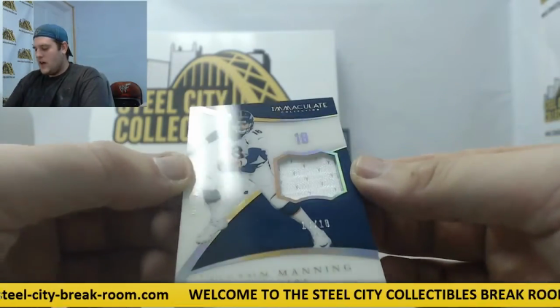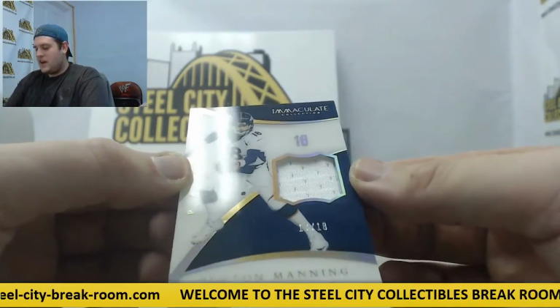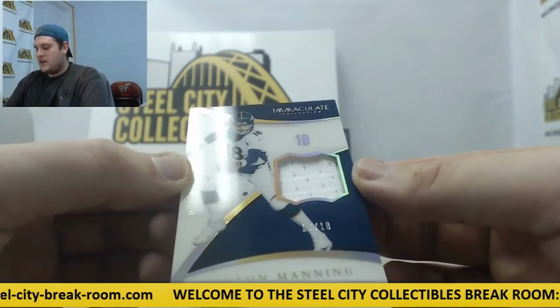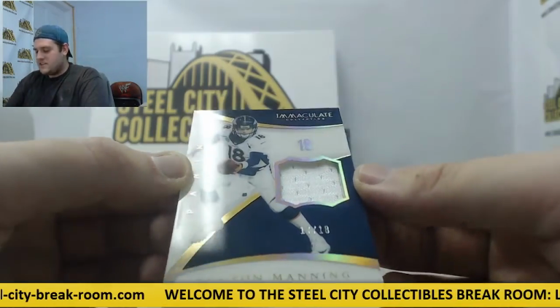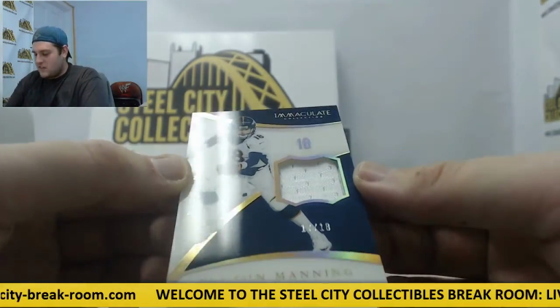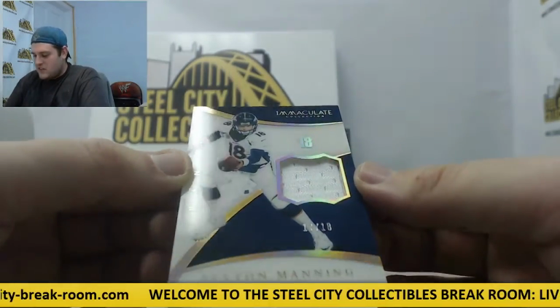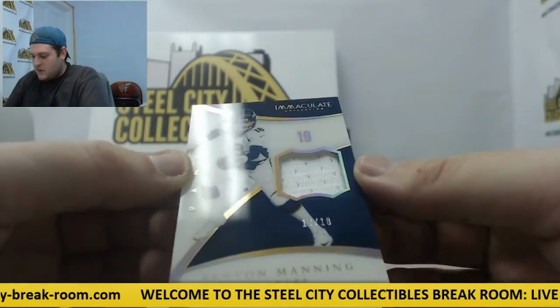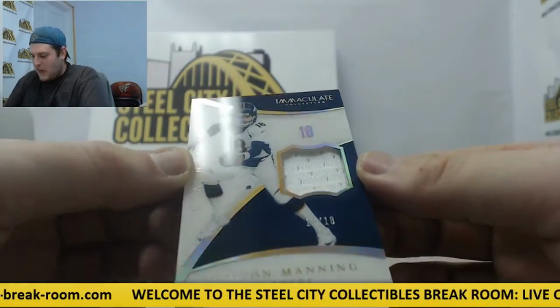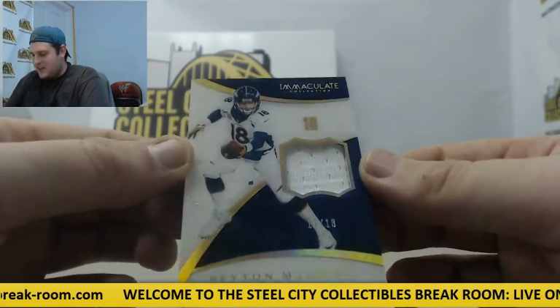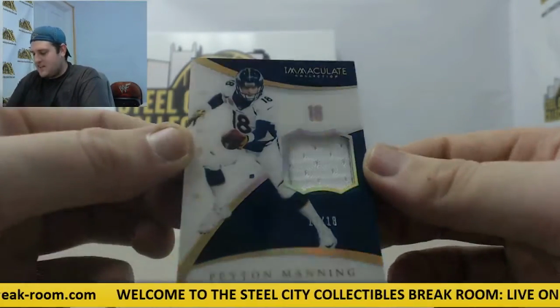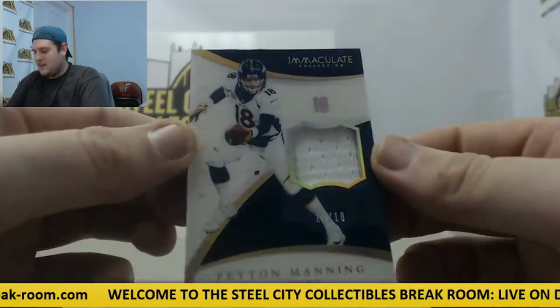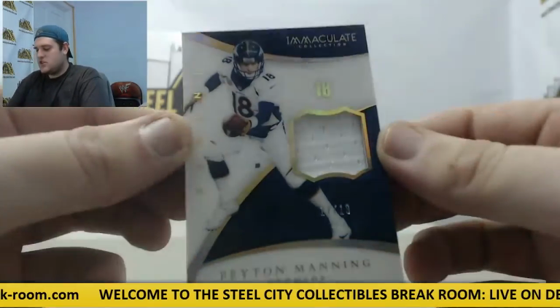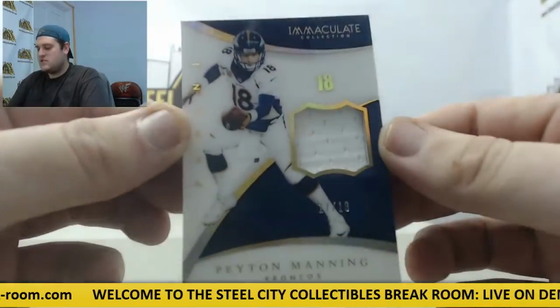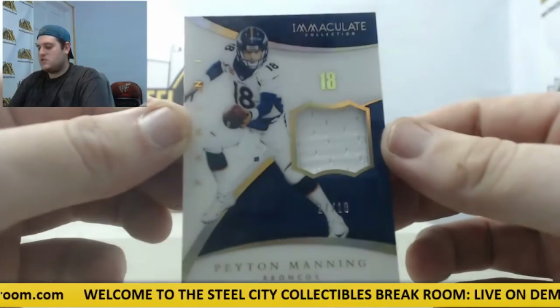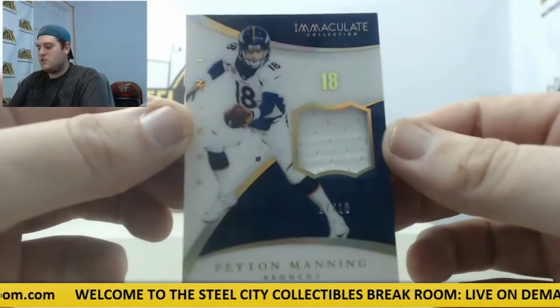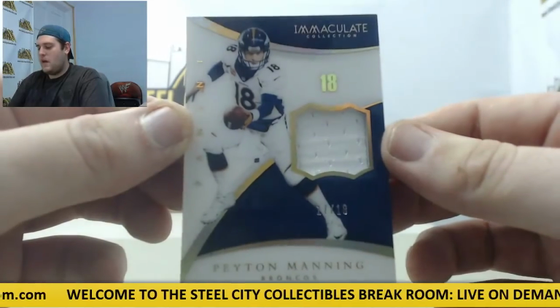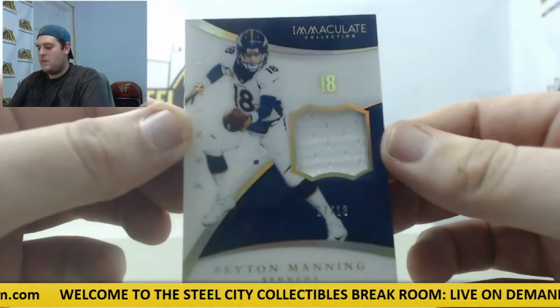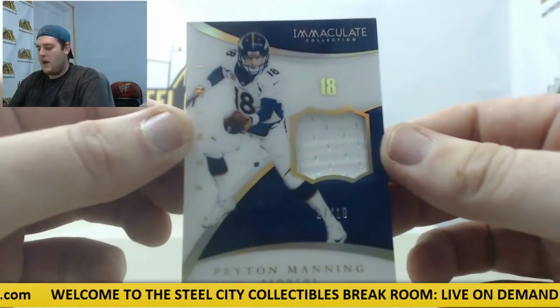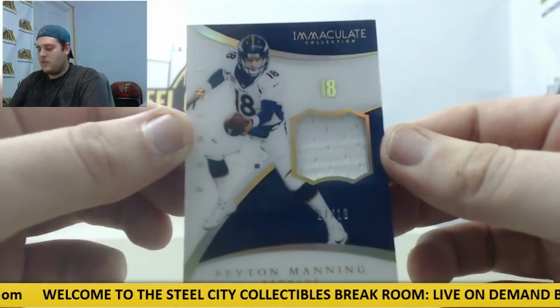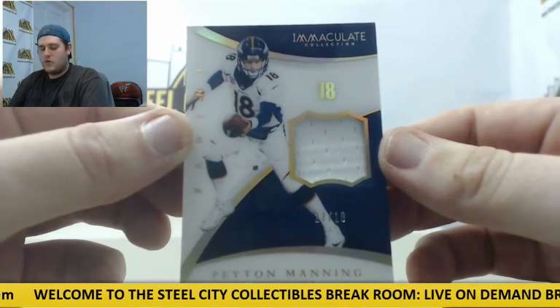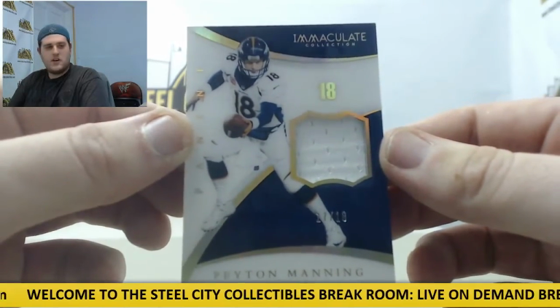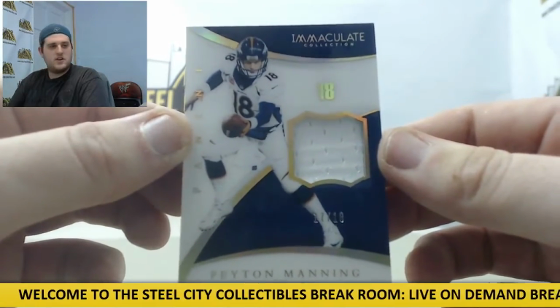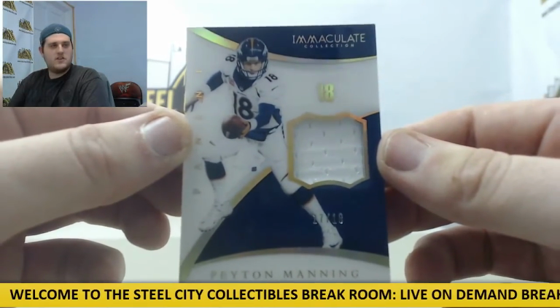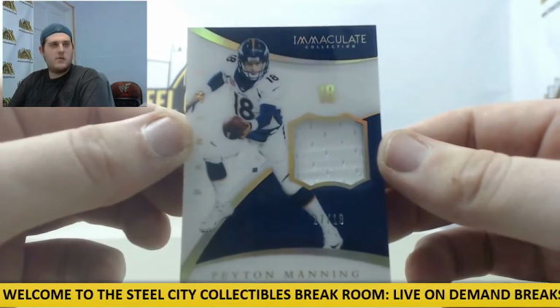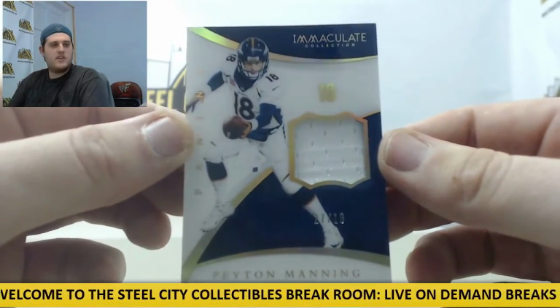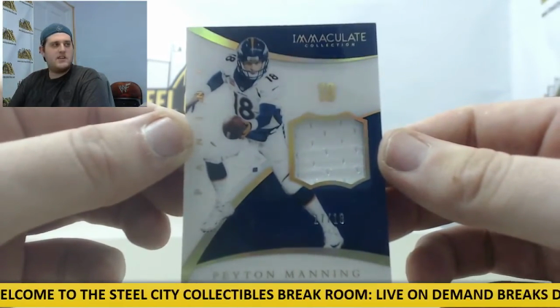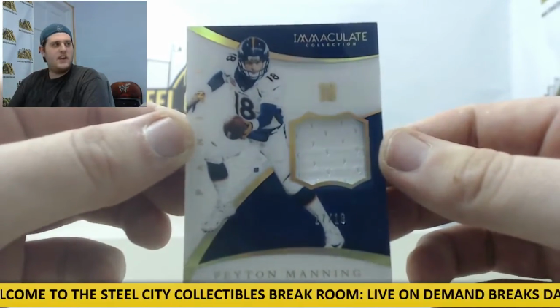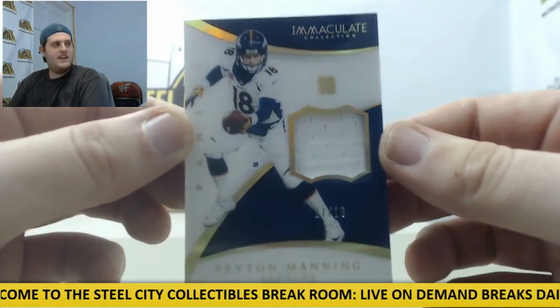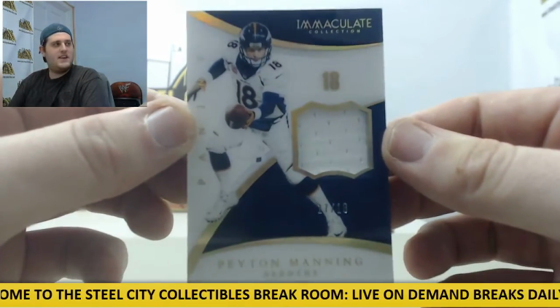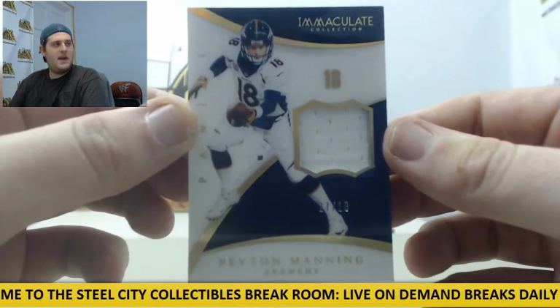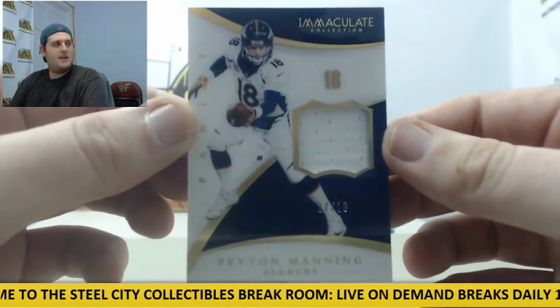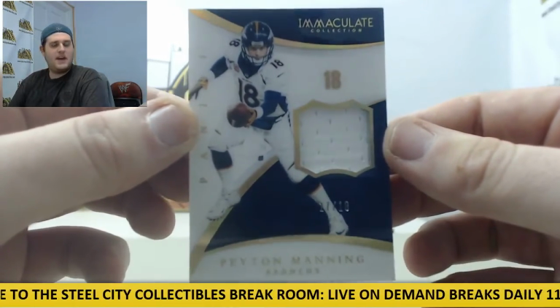17 out of 18 — jersey swatch, Peyton Manning. Of course, got the jersey number right there, 17 out of 18 for Peyton Manning.